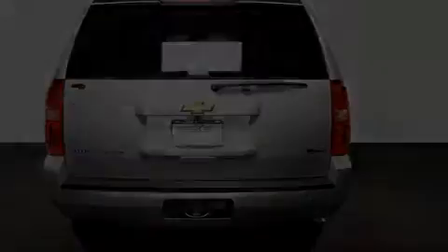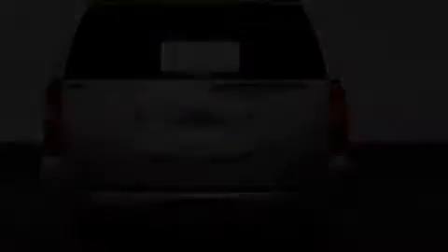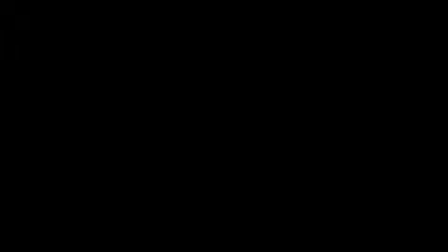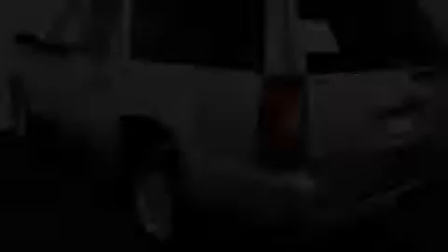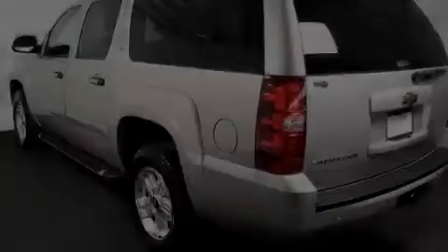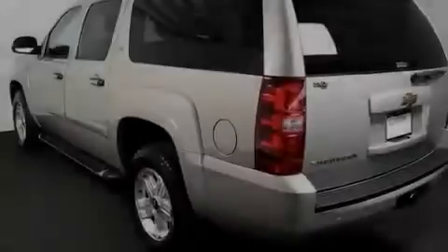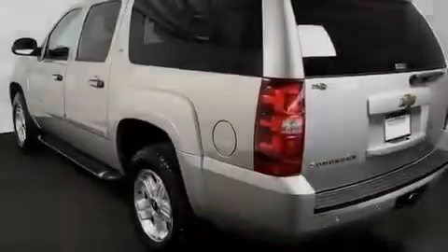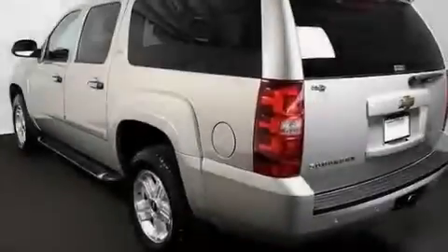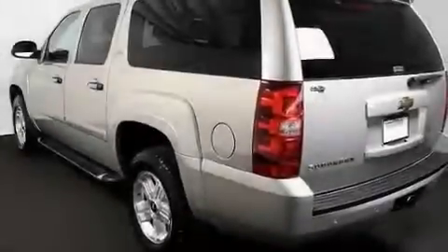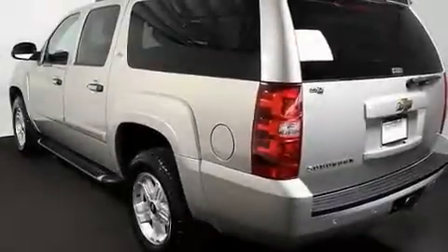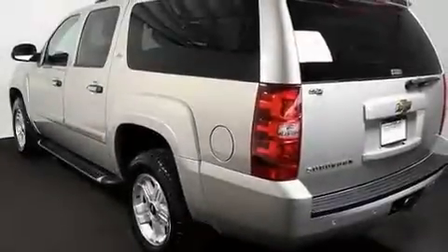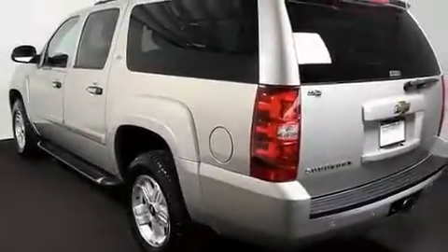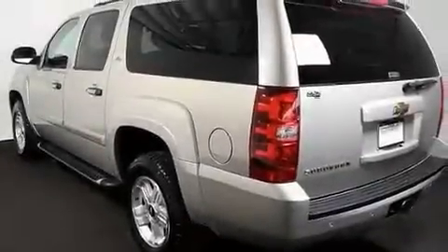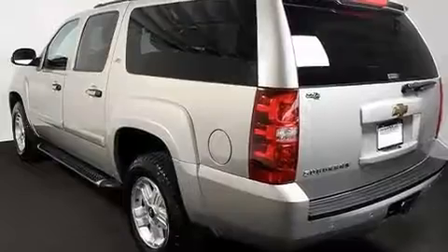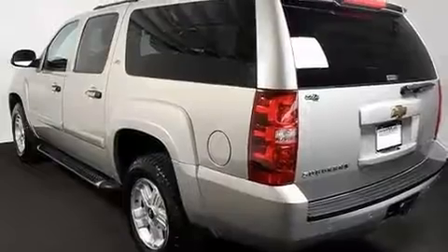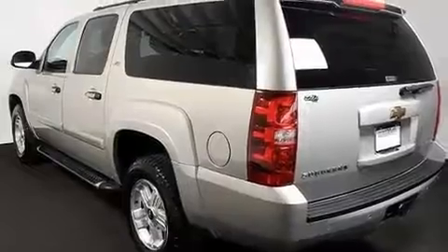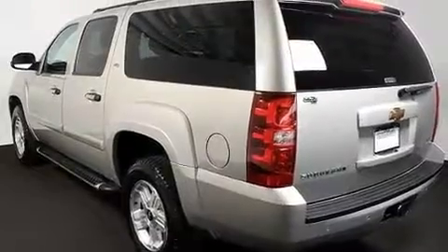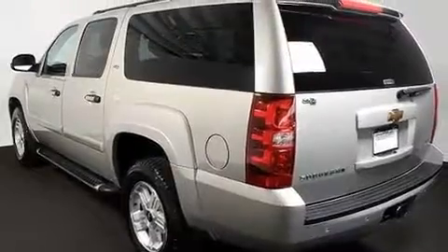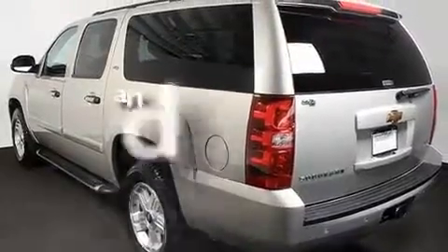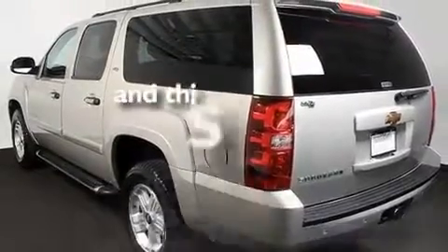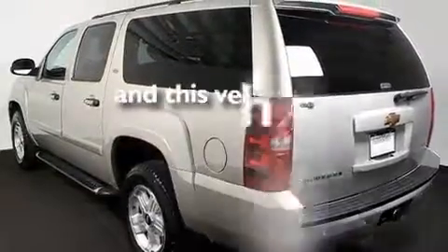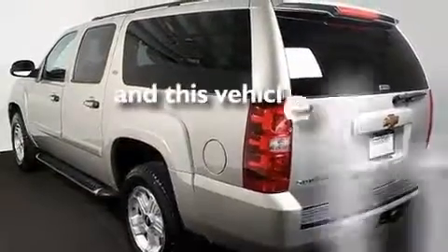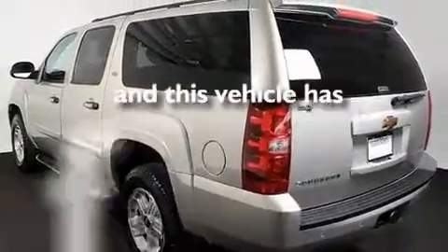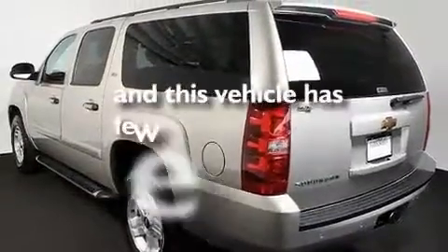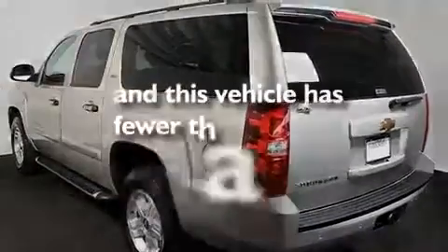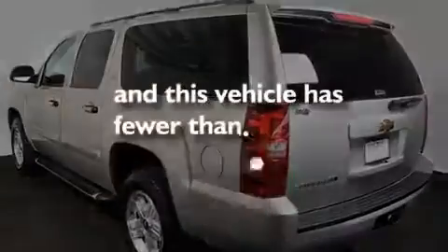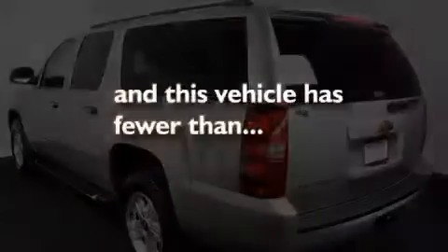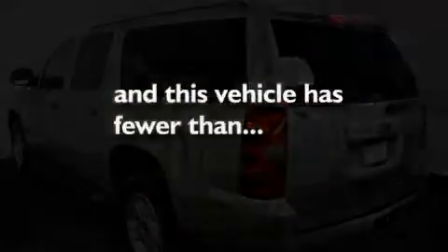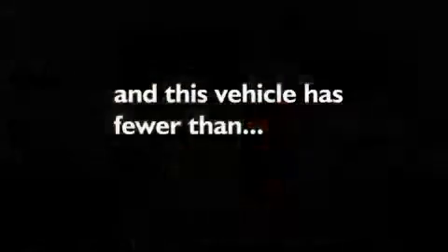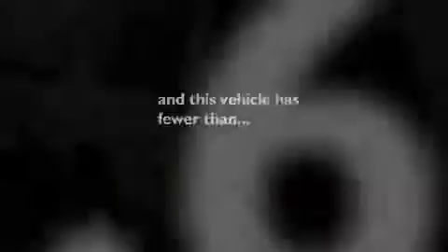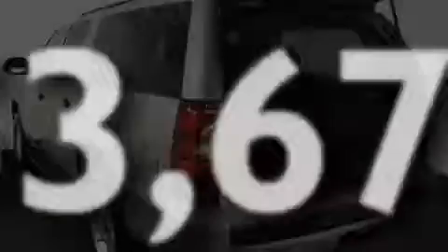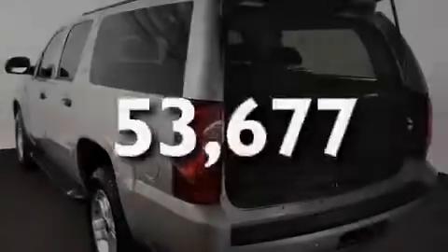A low-tire pressure indicator, third-row seats, and this vehicle has fewer than 54,000 miles on the odometer.